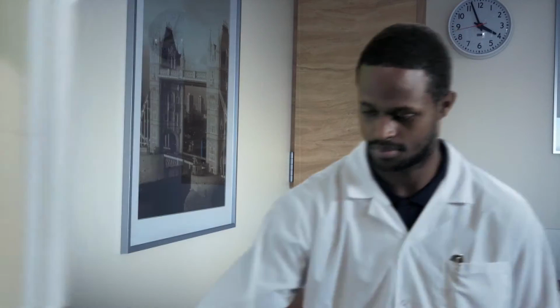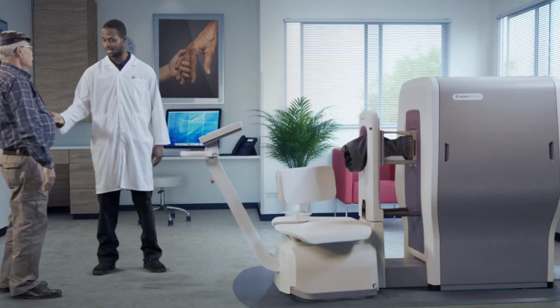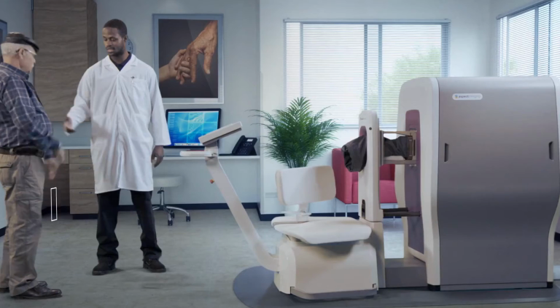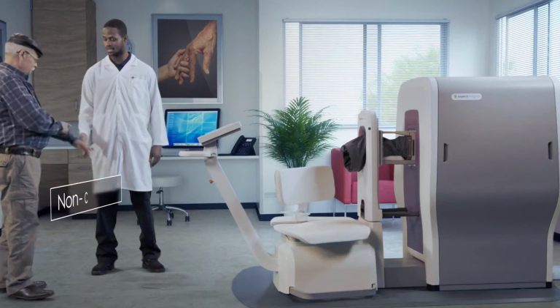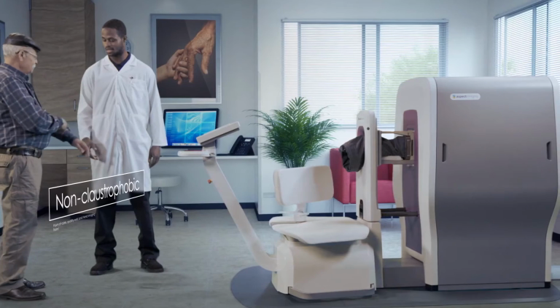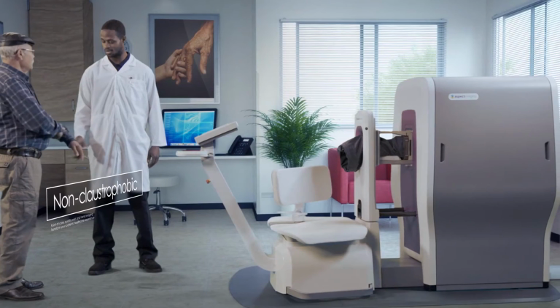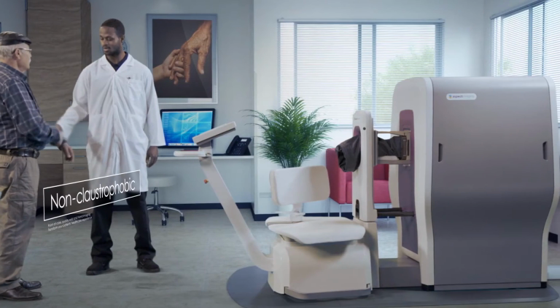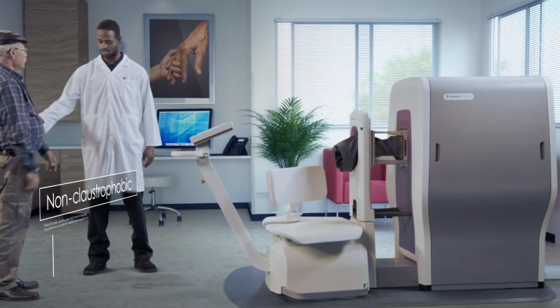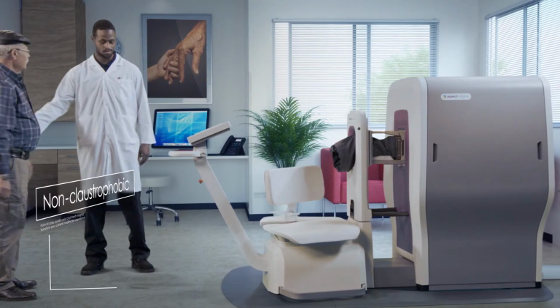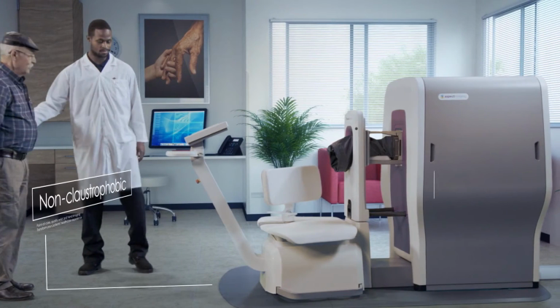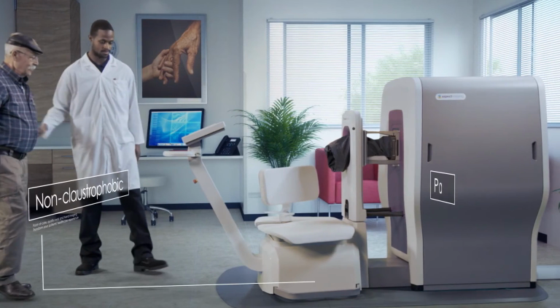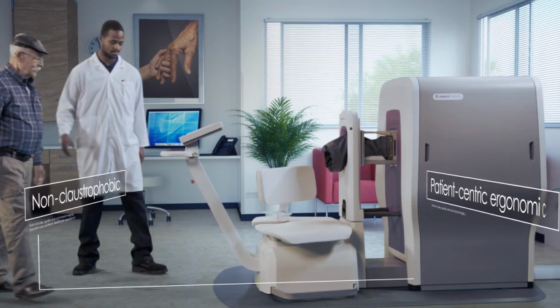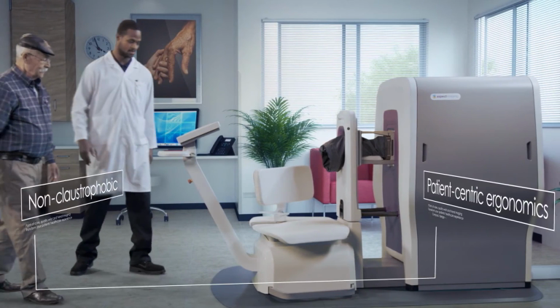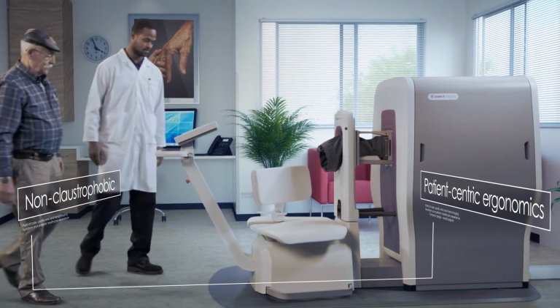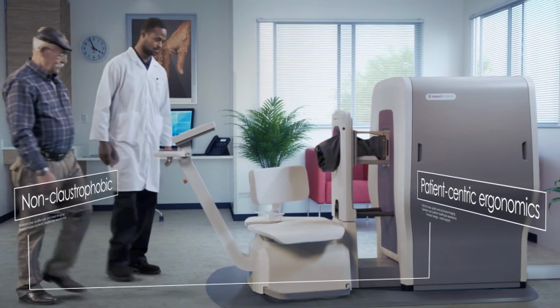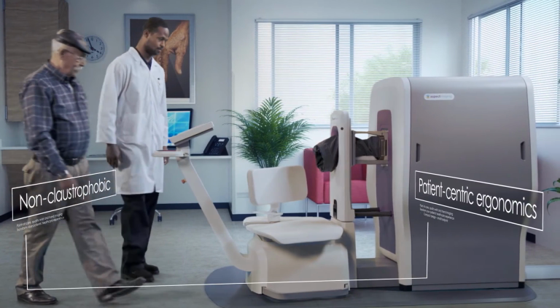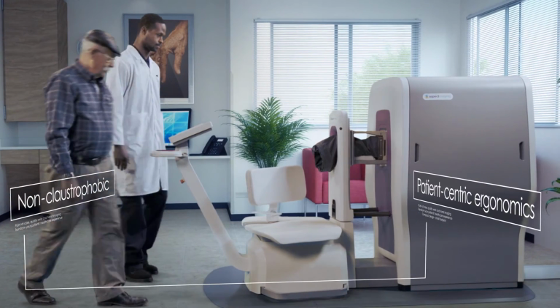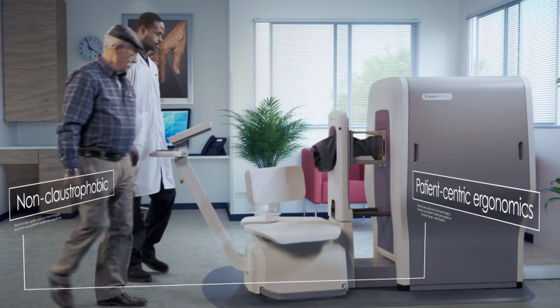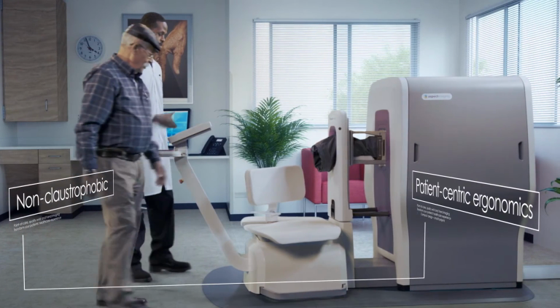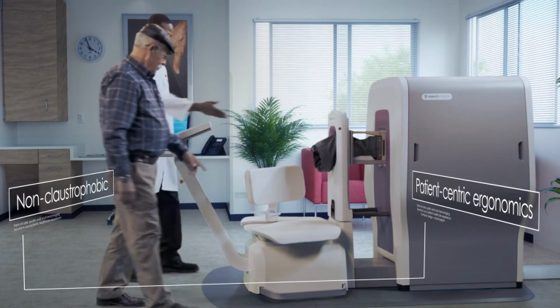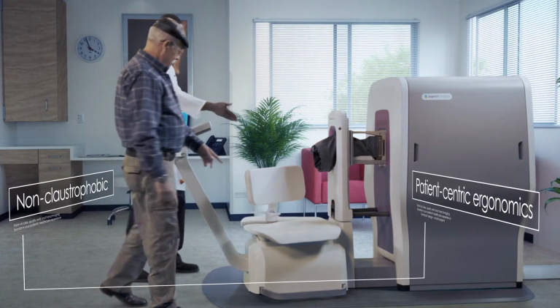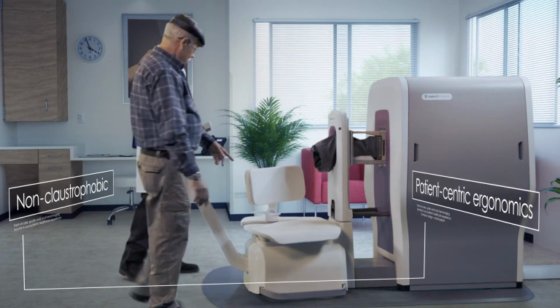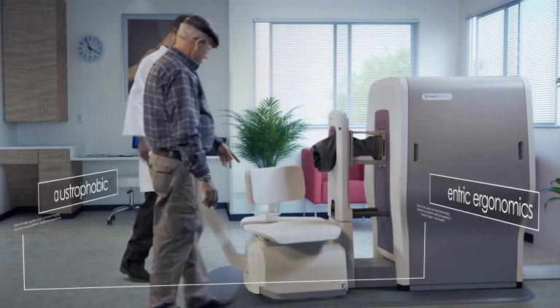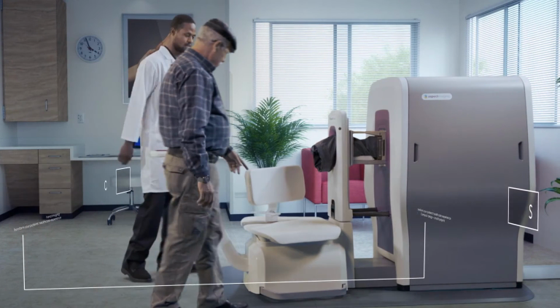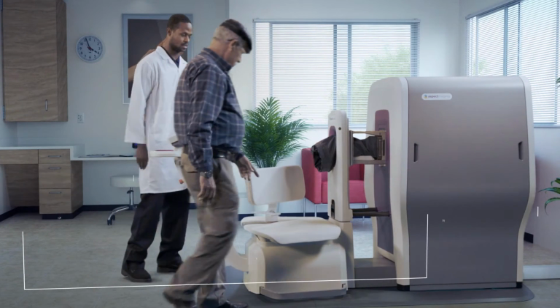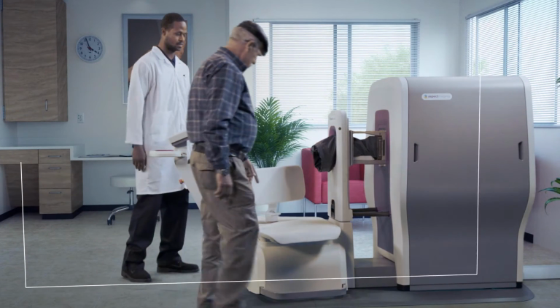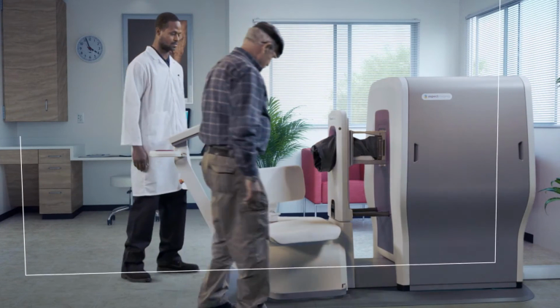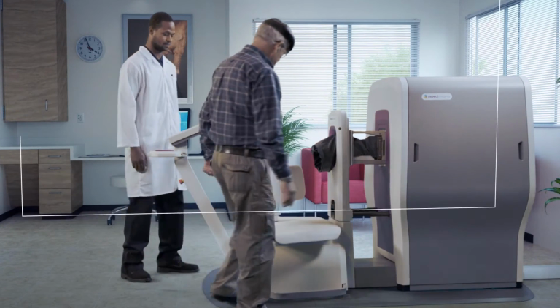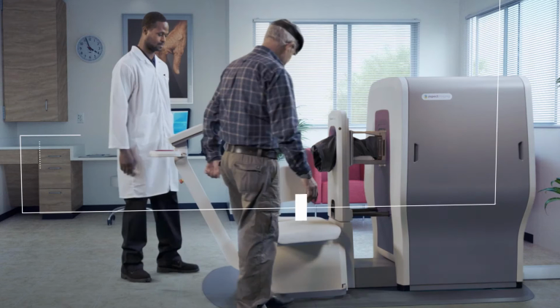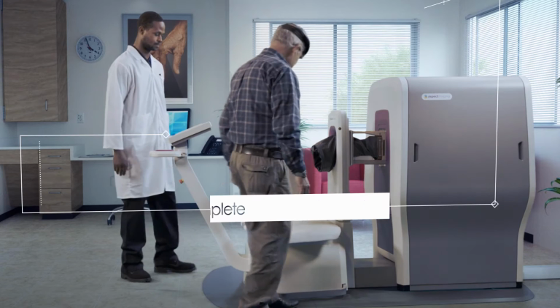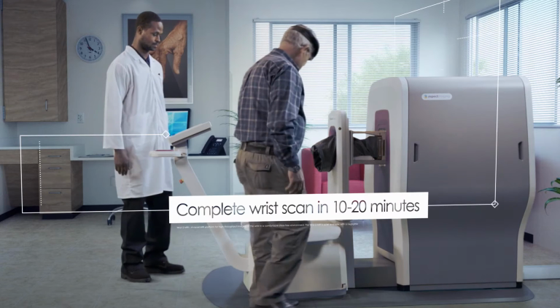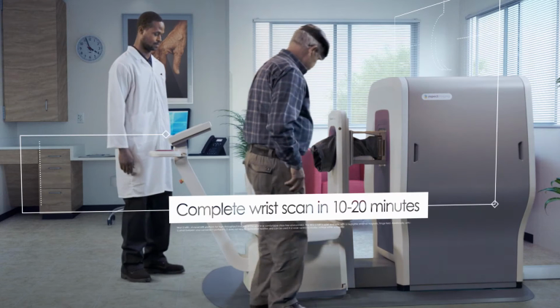It's convenient for physicians and for patients. A complete wrist scan takes just 10 to 20 minutes.